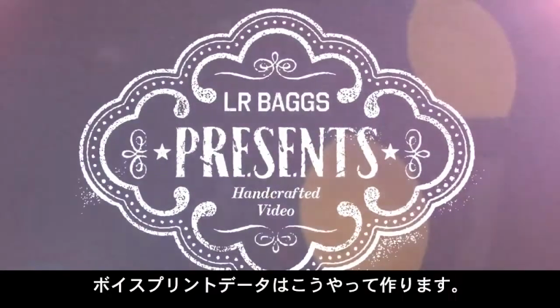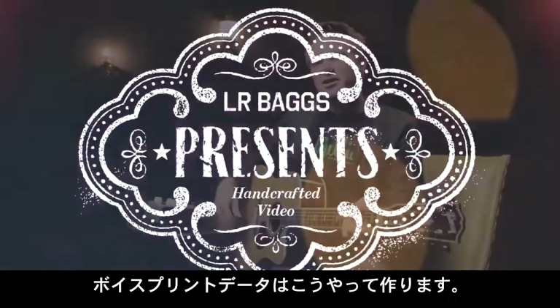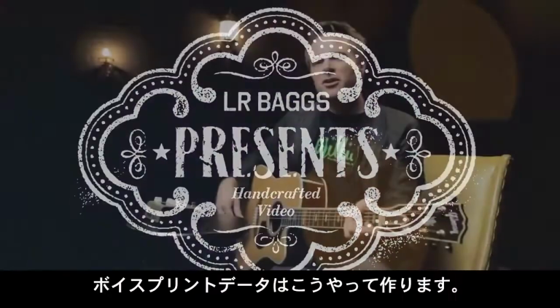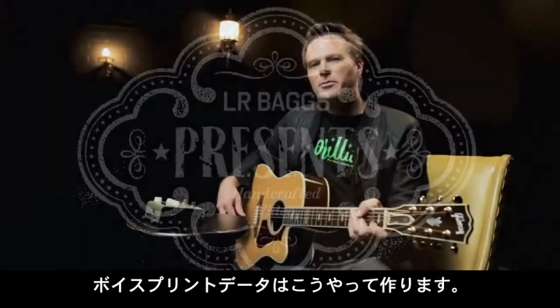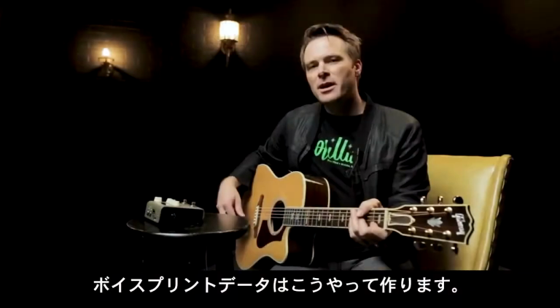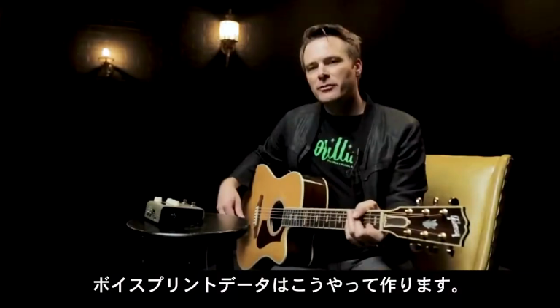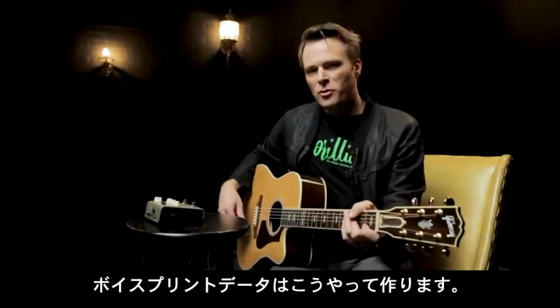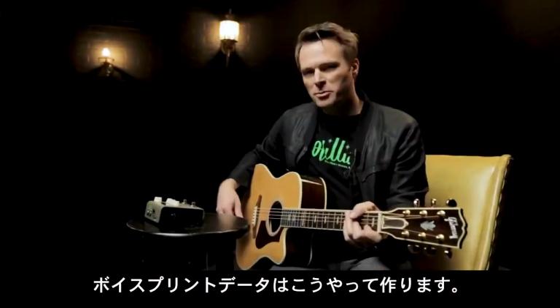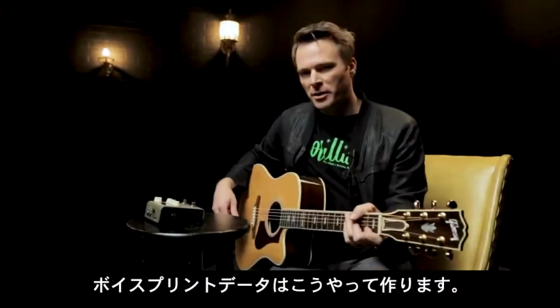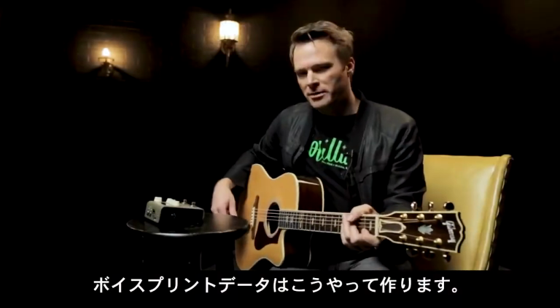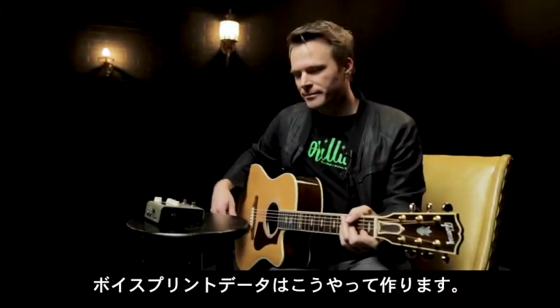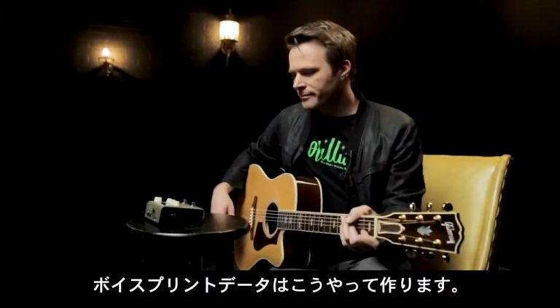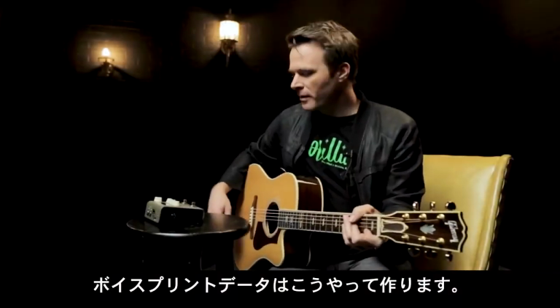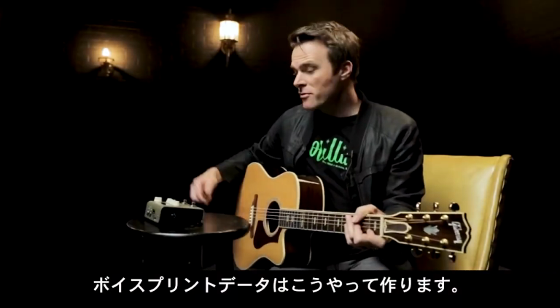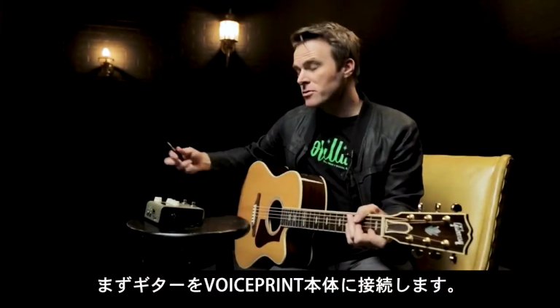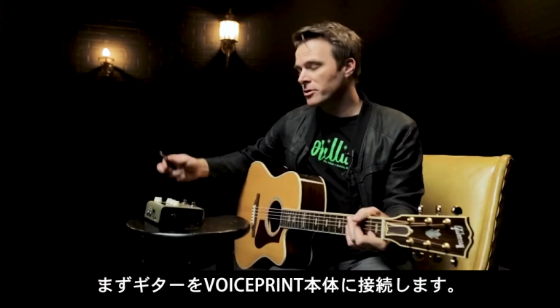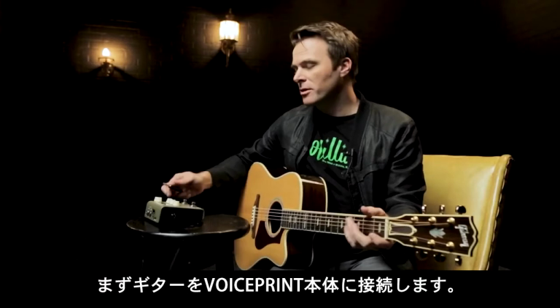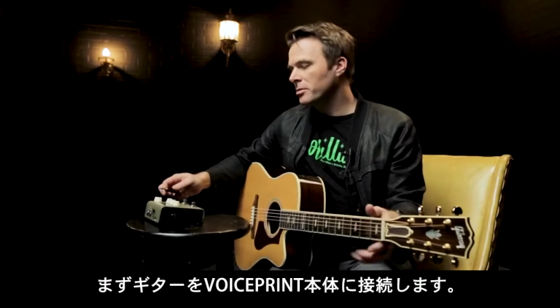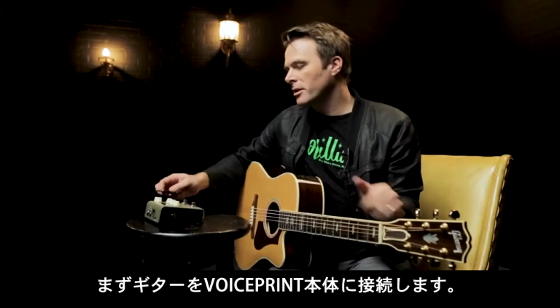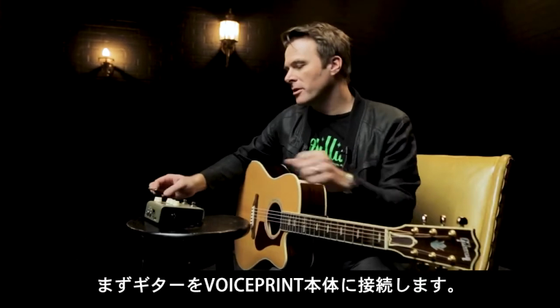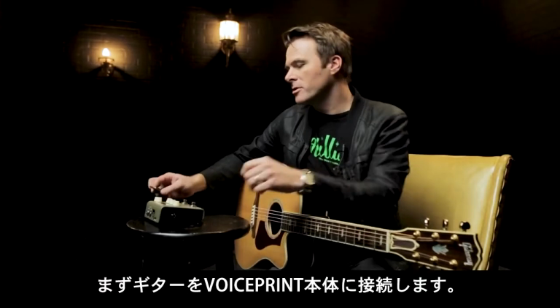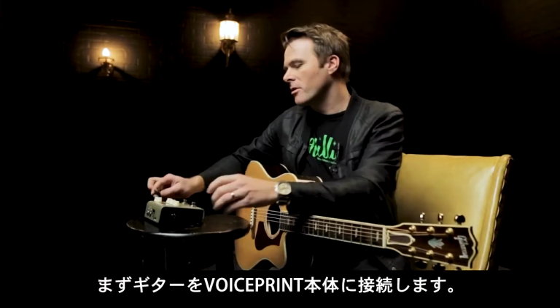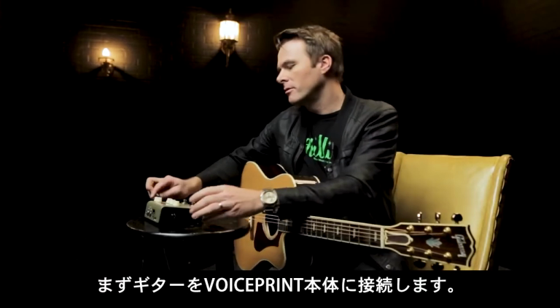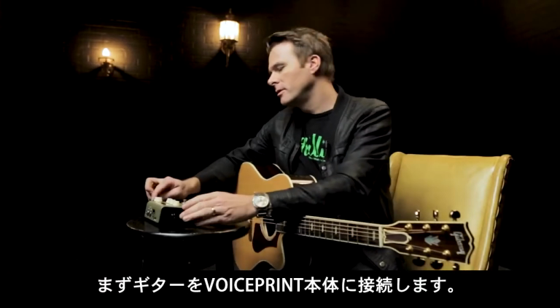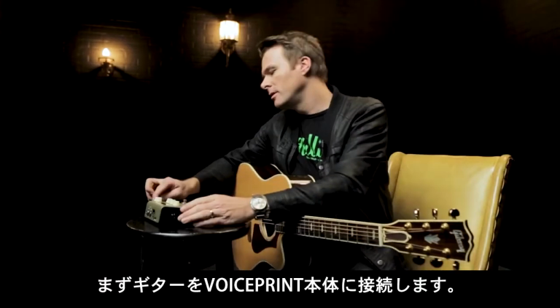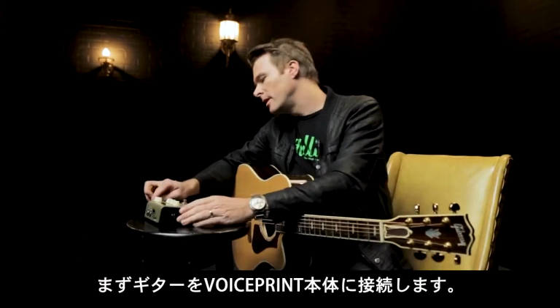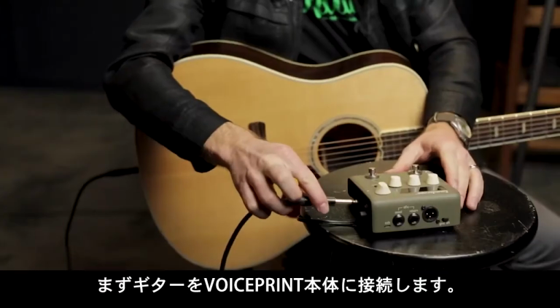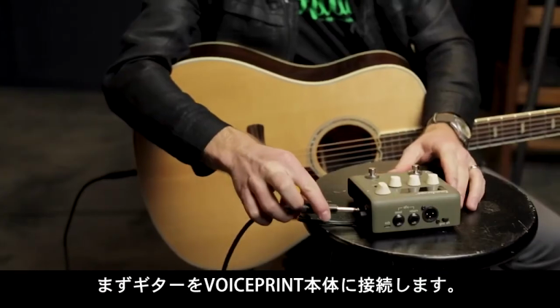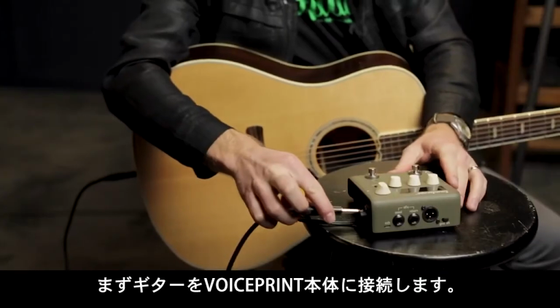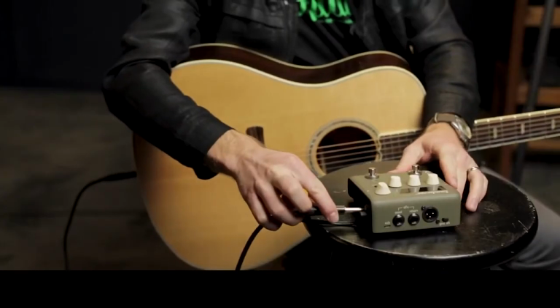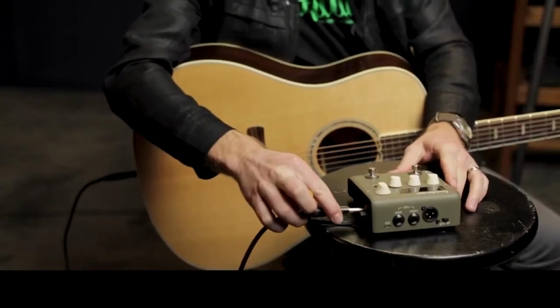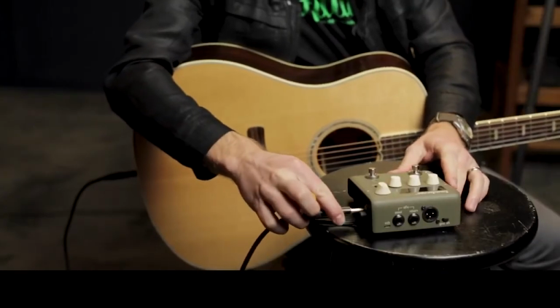Here's how you make a voice print. First, you're going to plug your guitar into the soundscape.